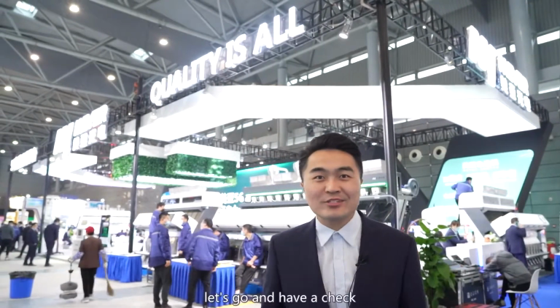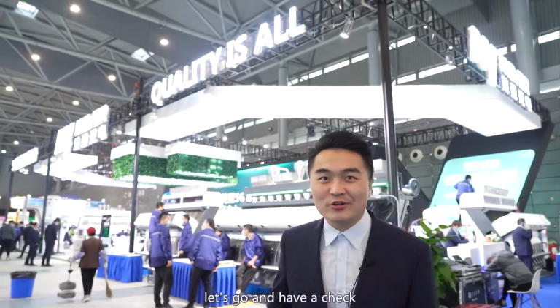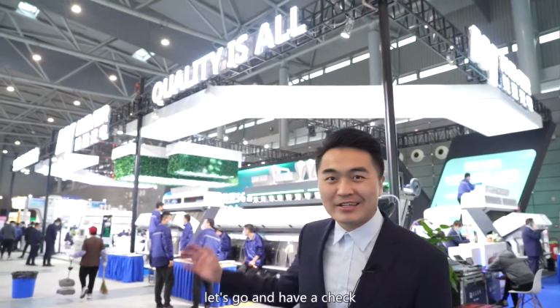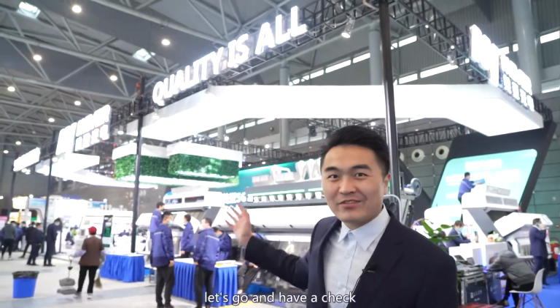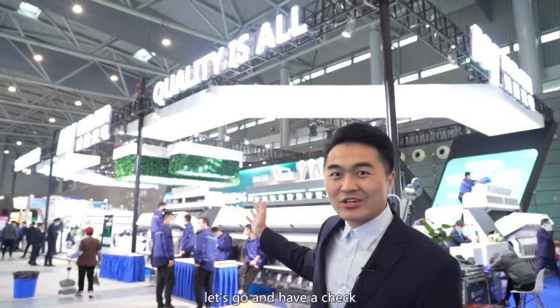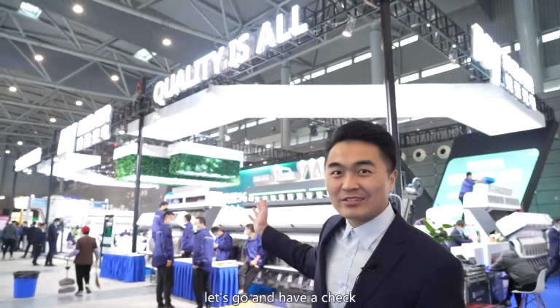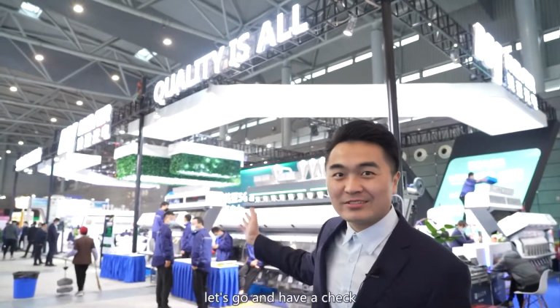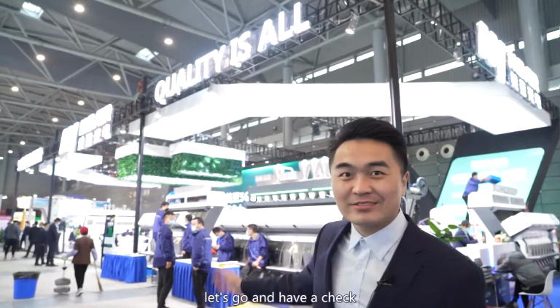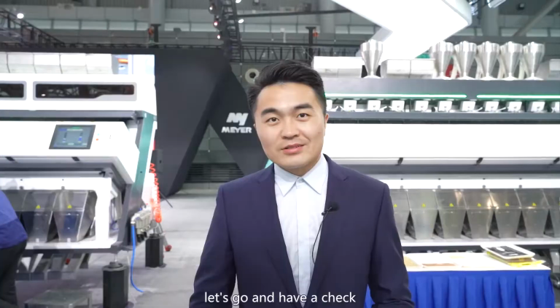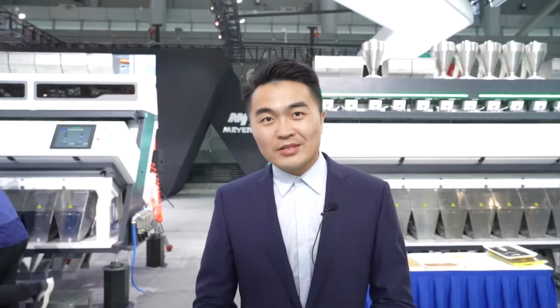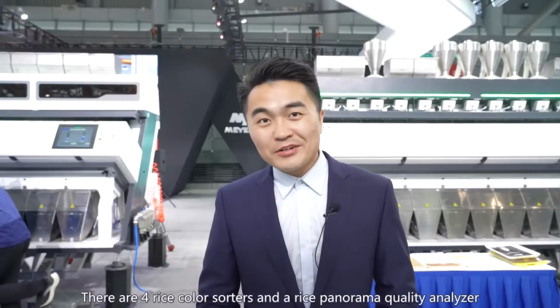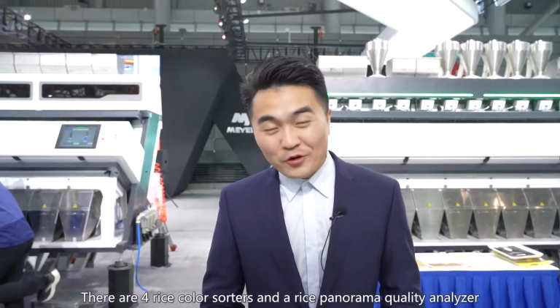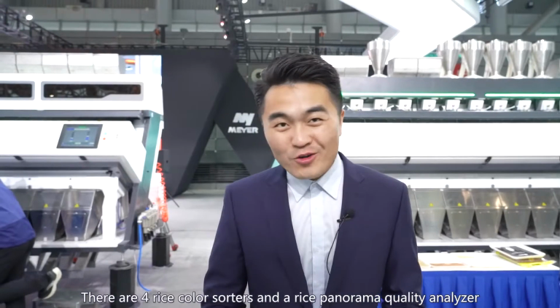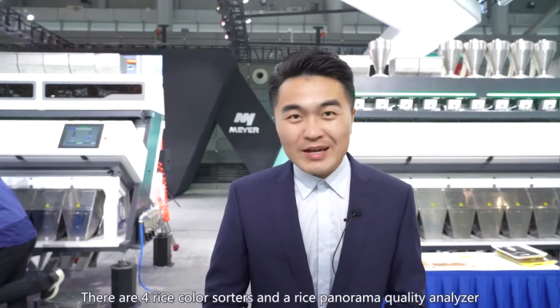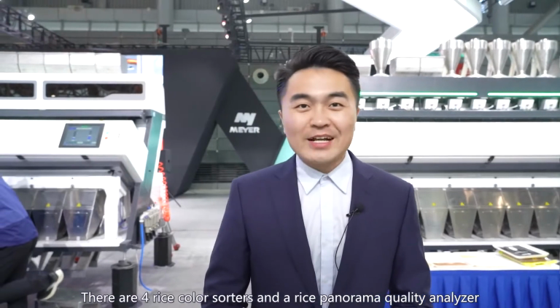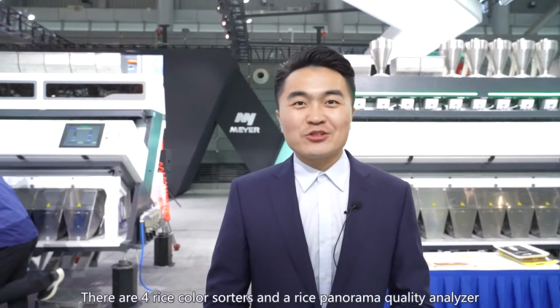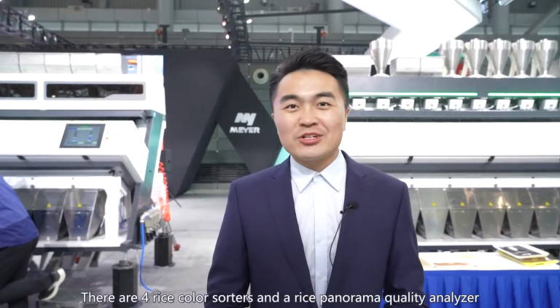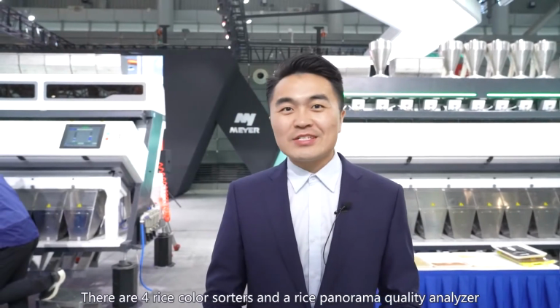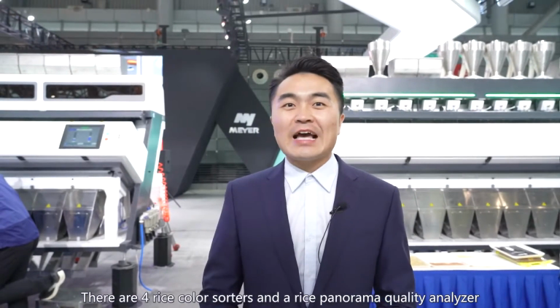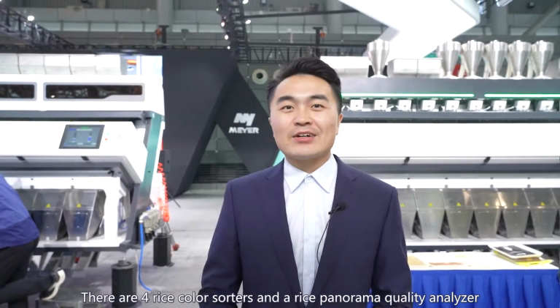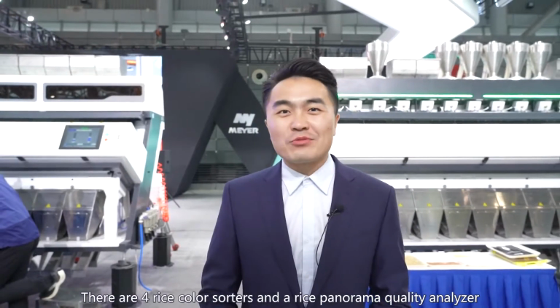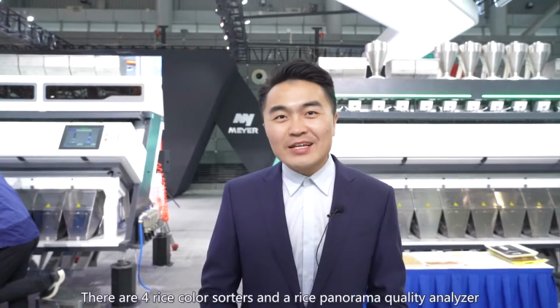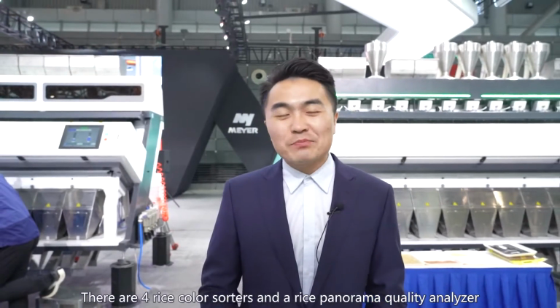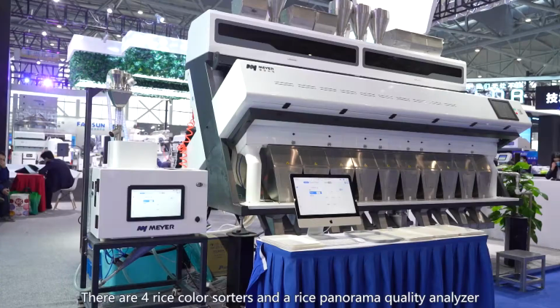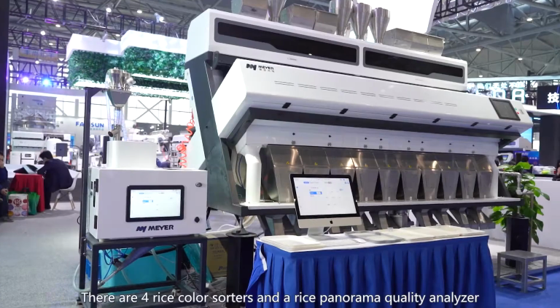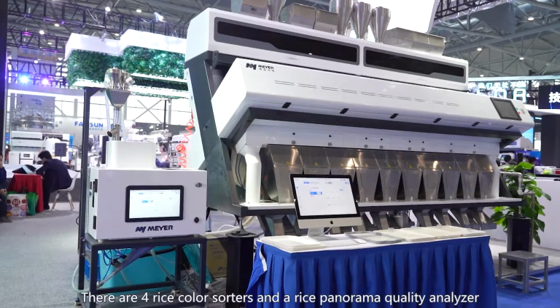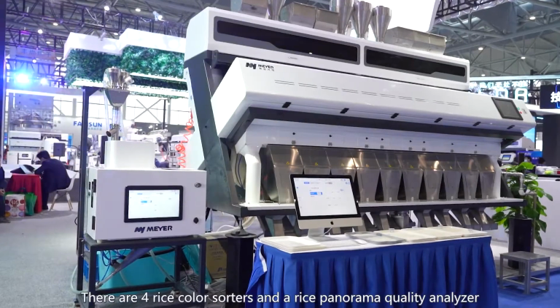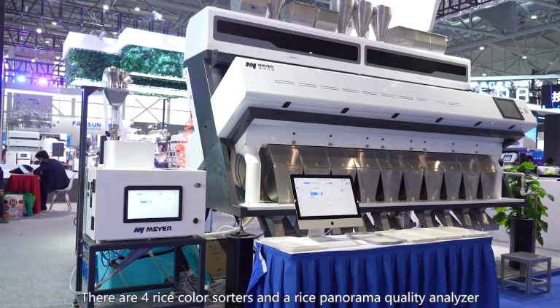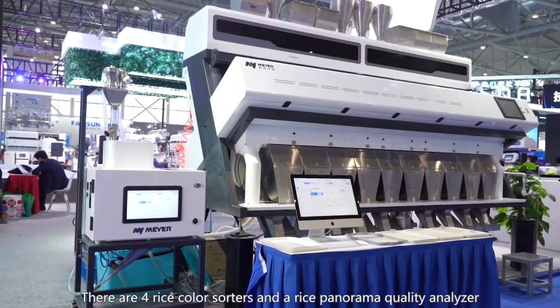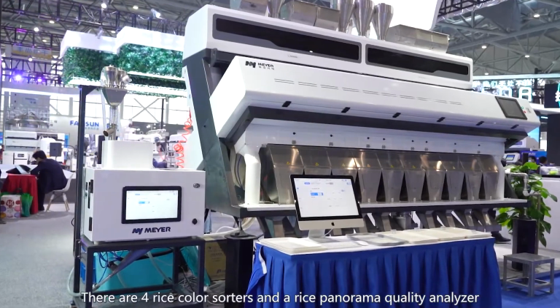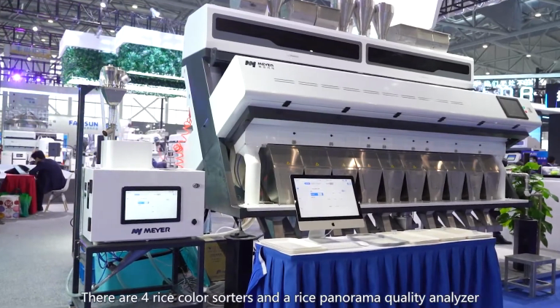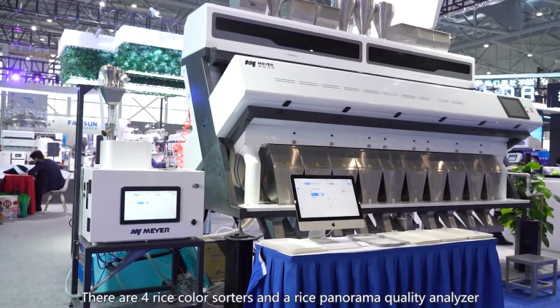Let's go and have a check. There are four rice card sorters and a rice panorama quality analyzer.